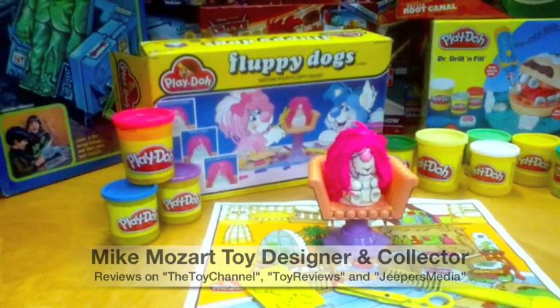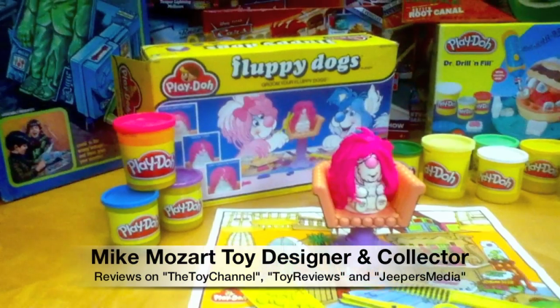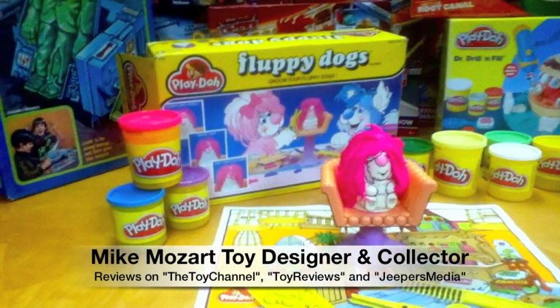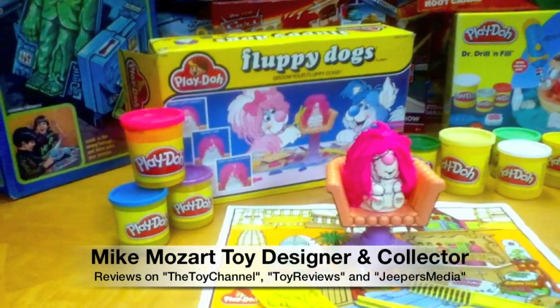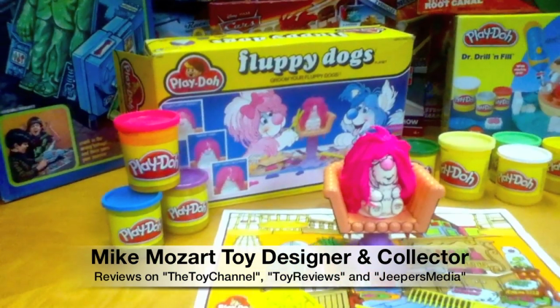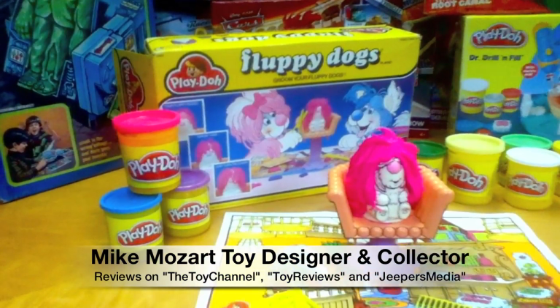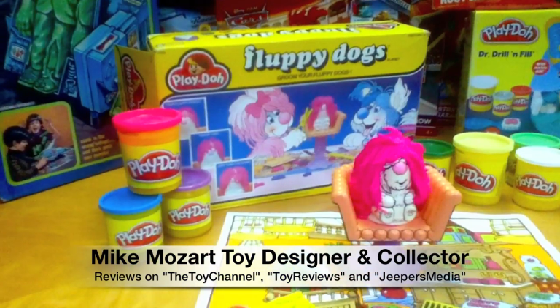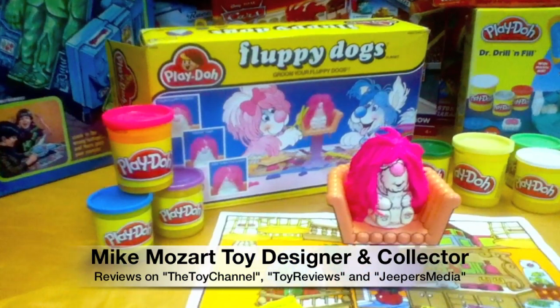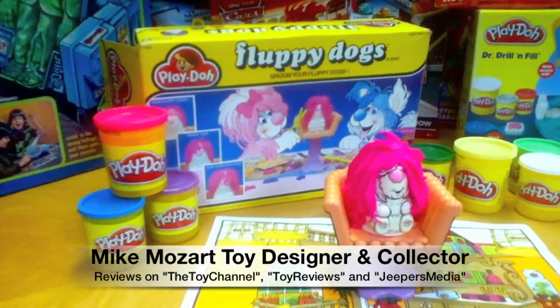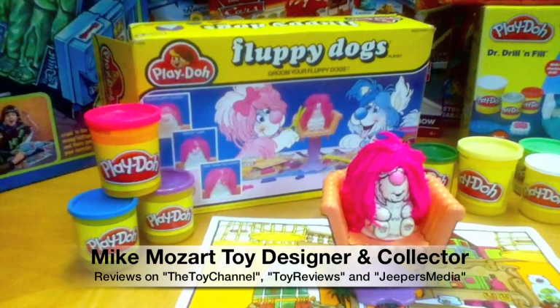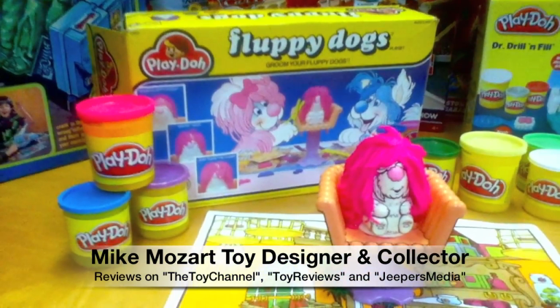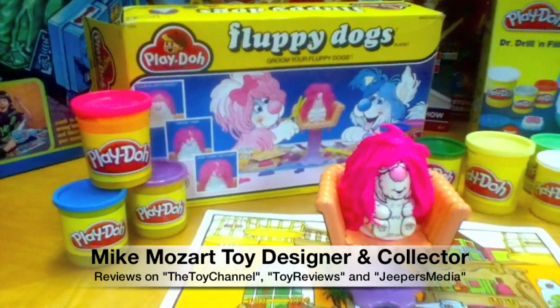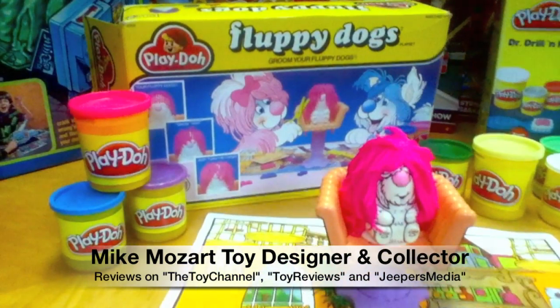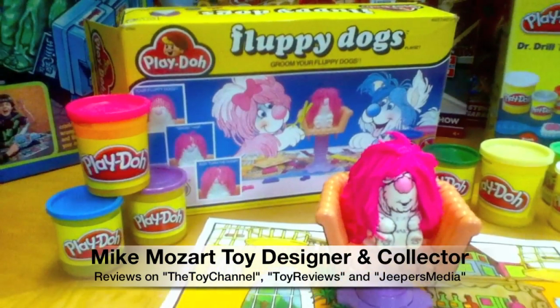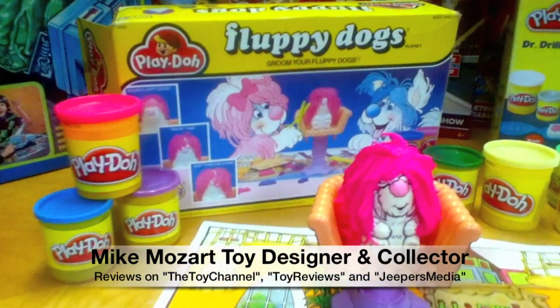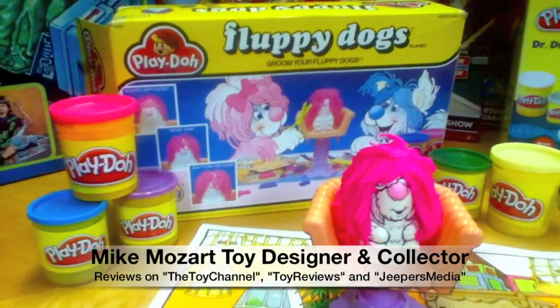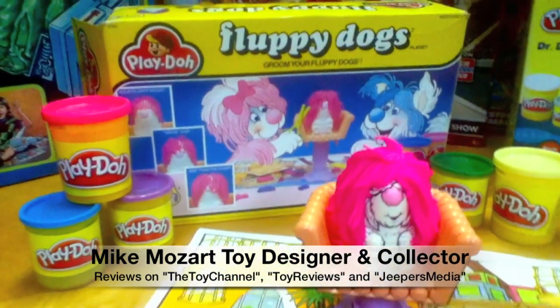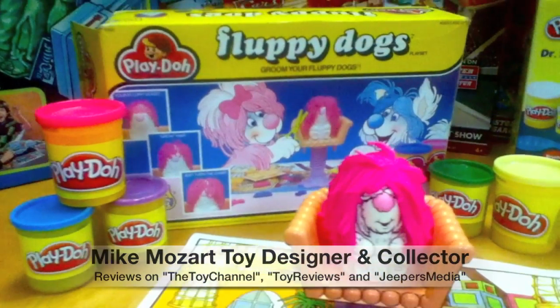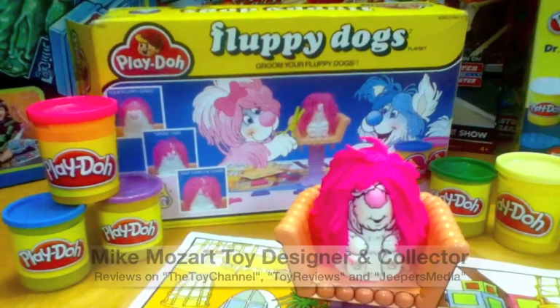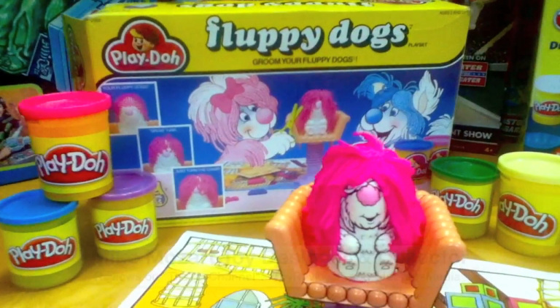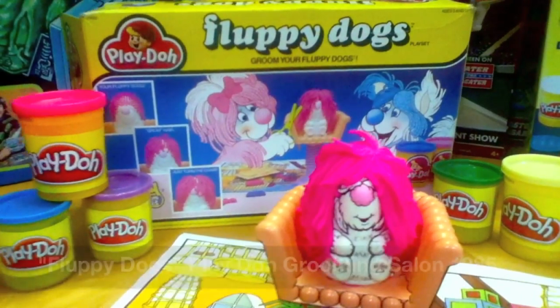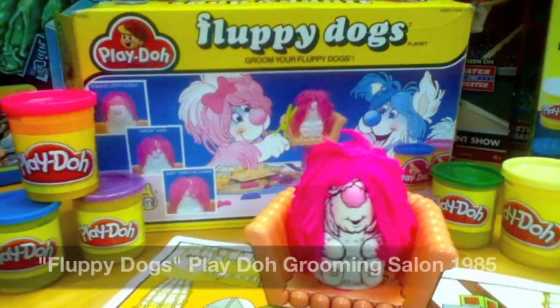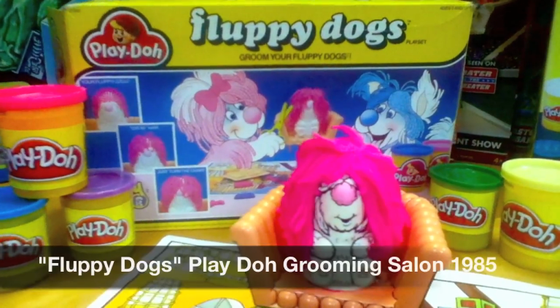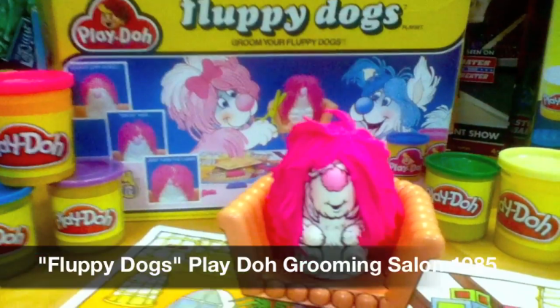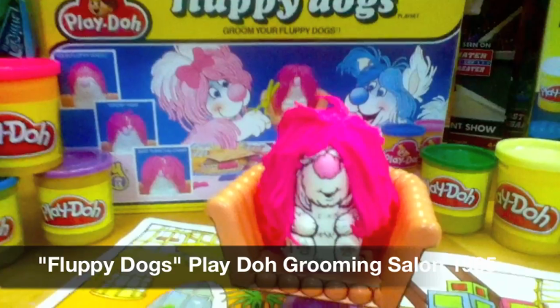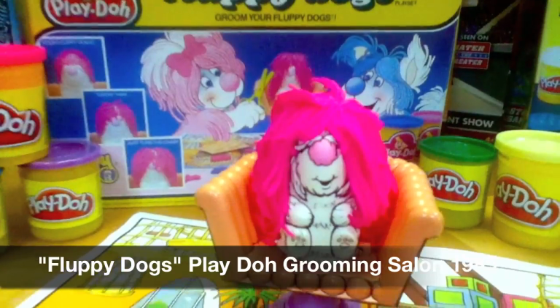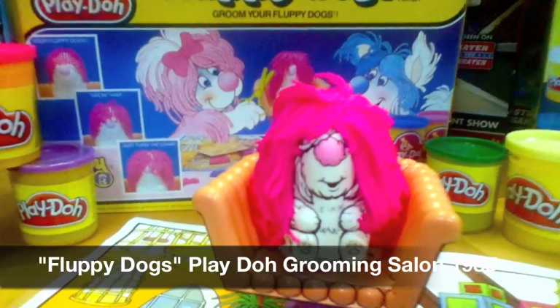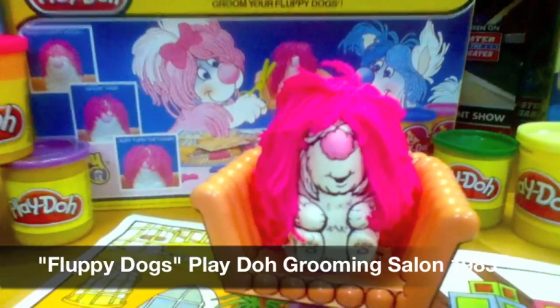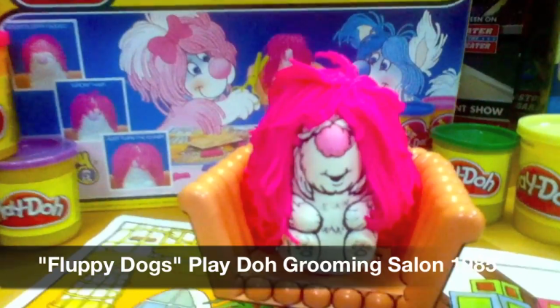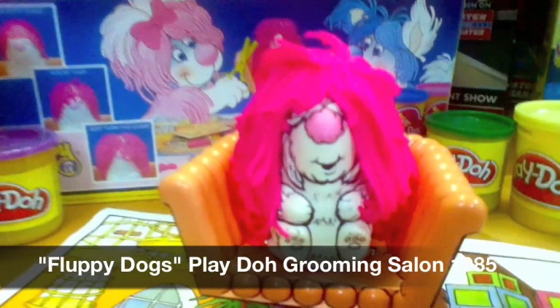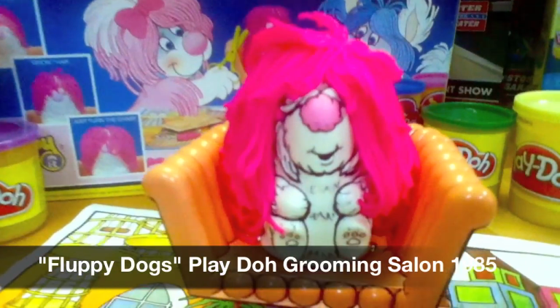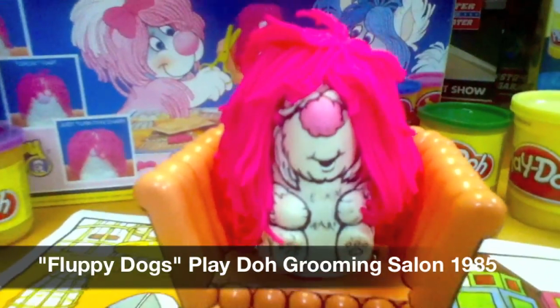This is Mike Mozart of the Toy Channel and Jeepers Media on YouTube with the amazing Fluffy Dogs by Play-Doh.